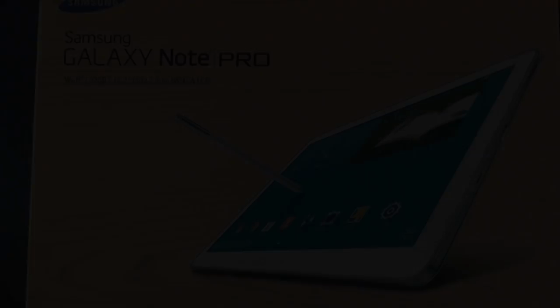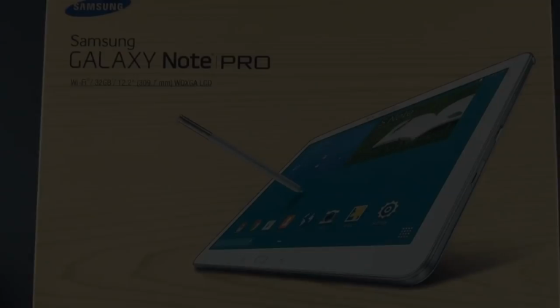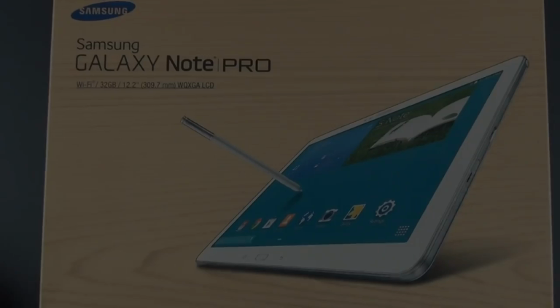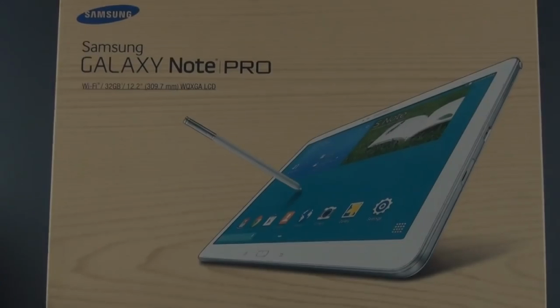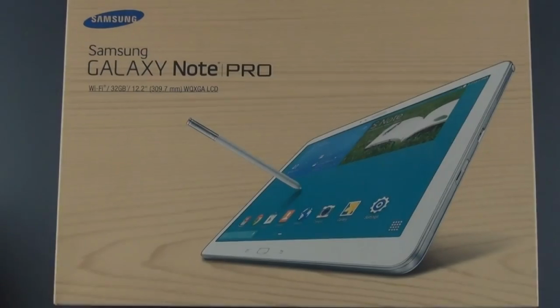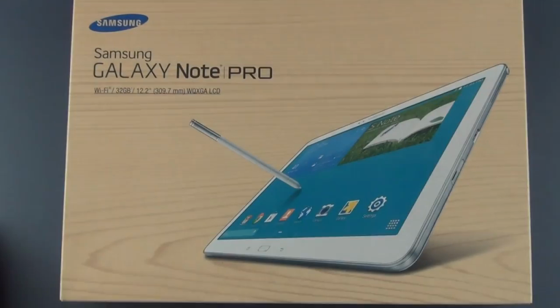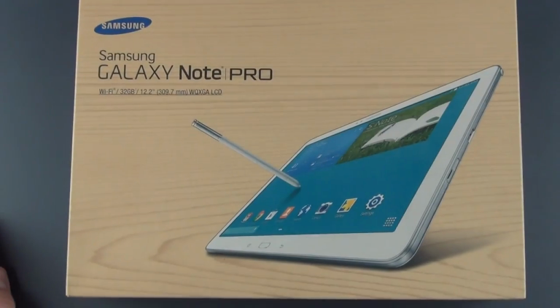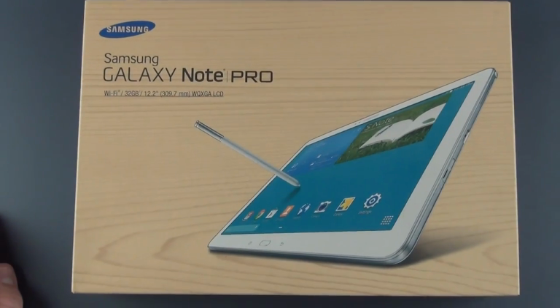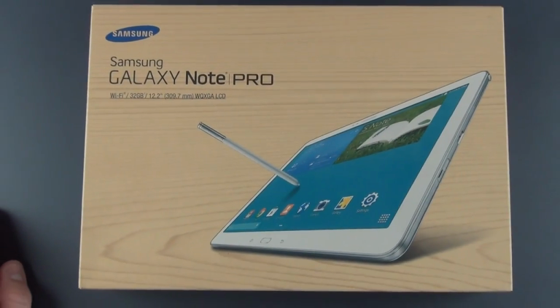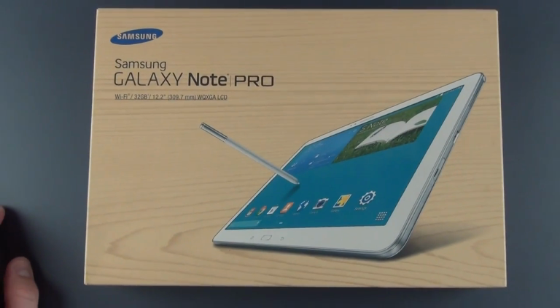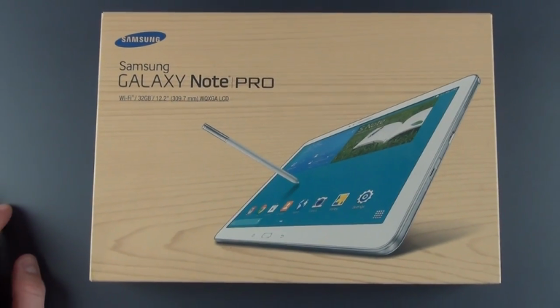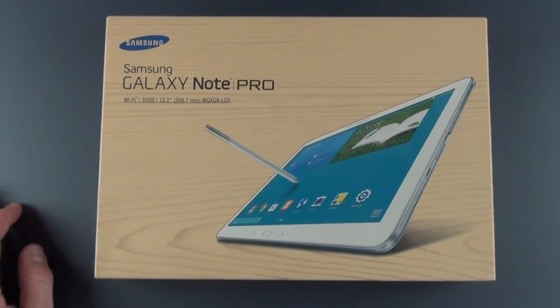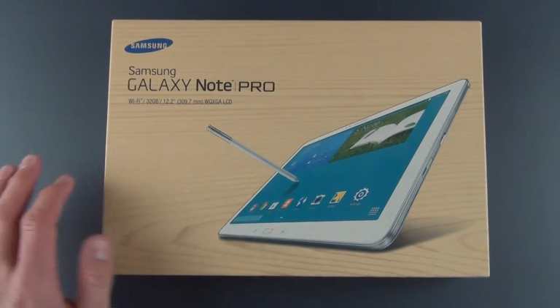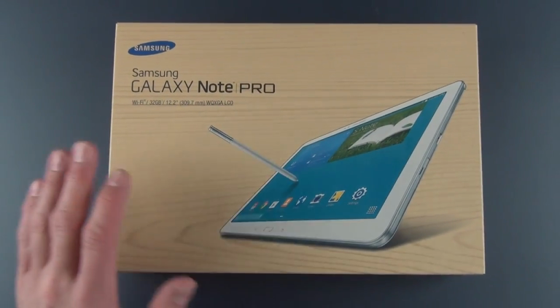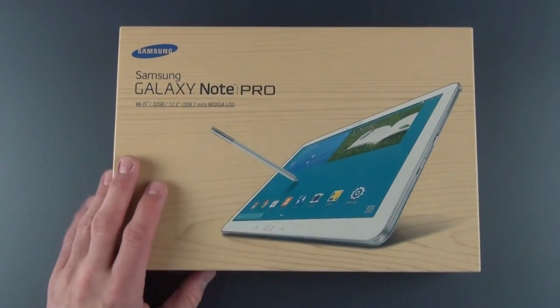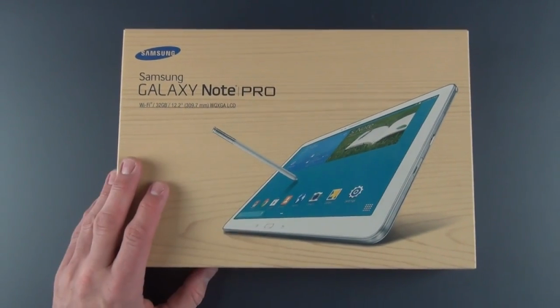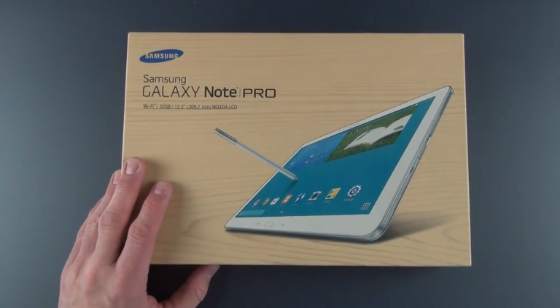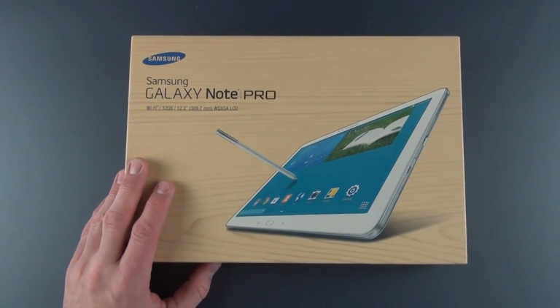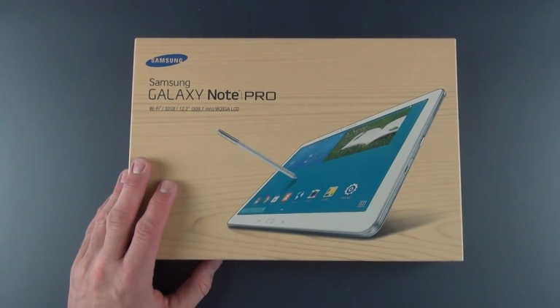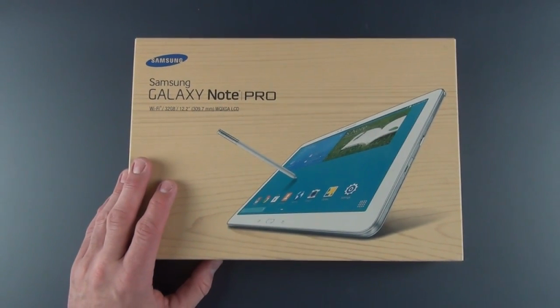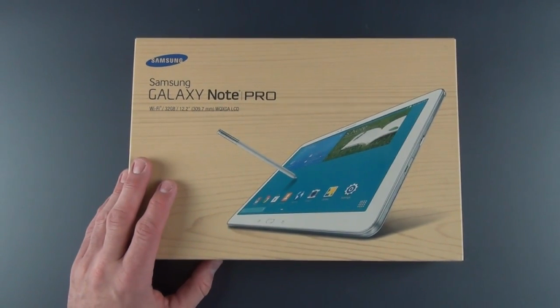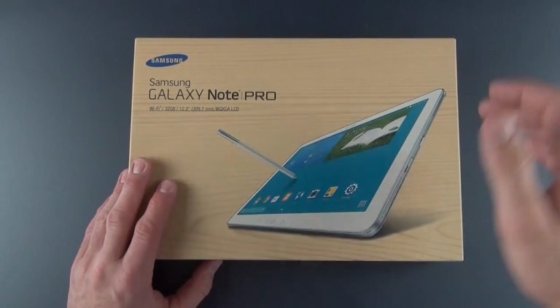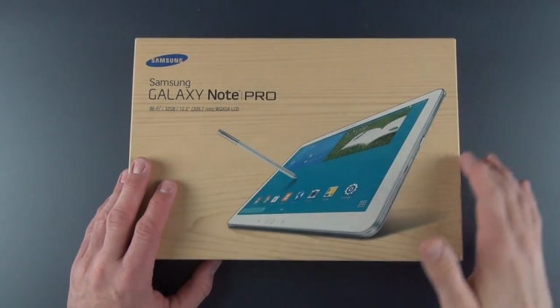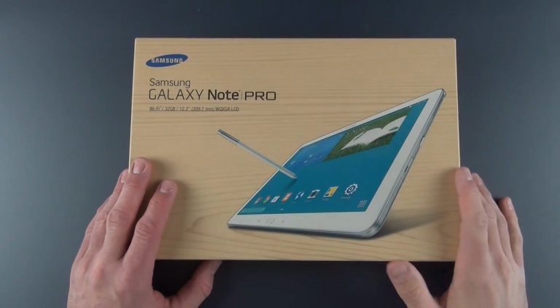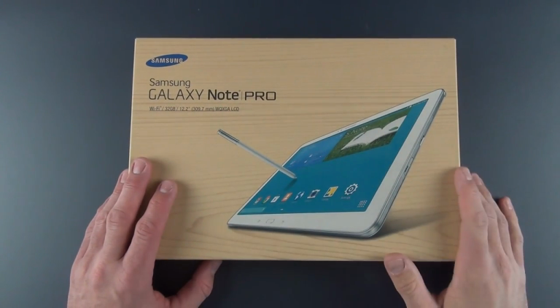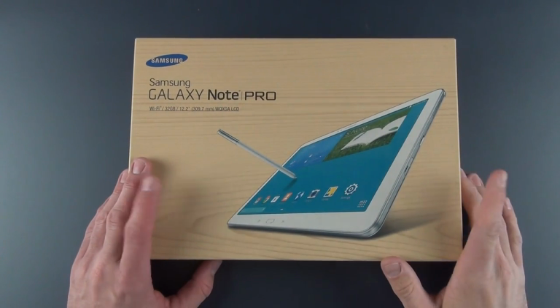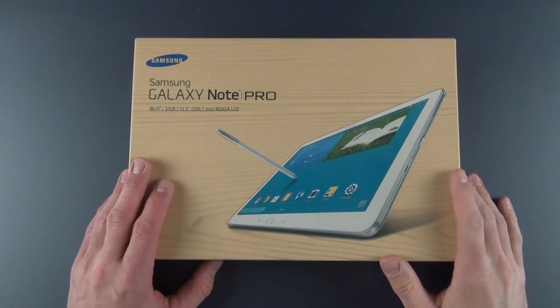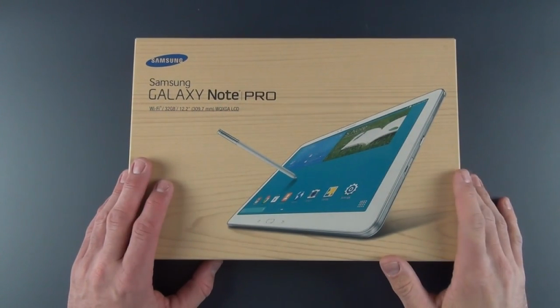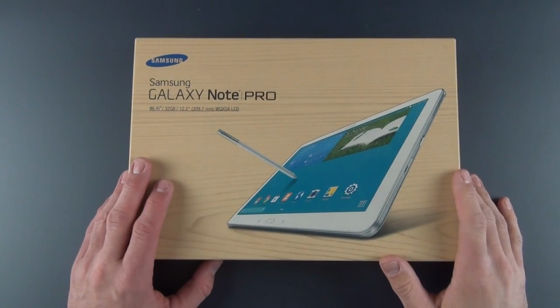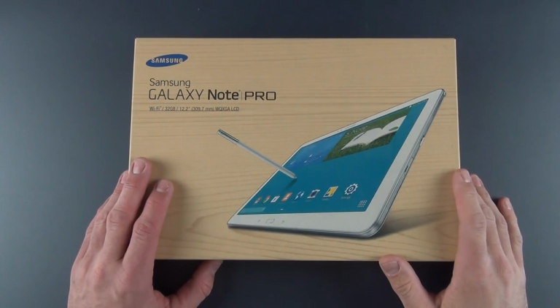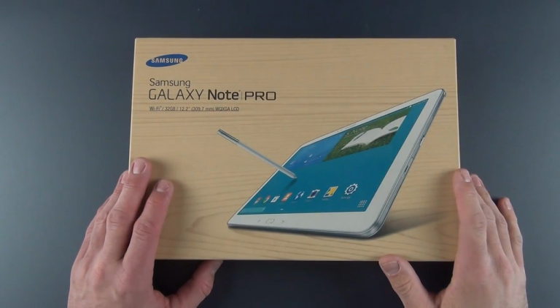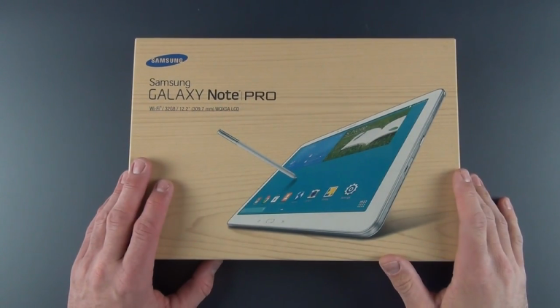Hey guys, Mike here, the Detroit Borg with a look at the Galaxy Note Pro 12.2 inch.